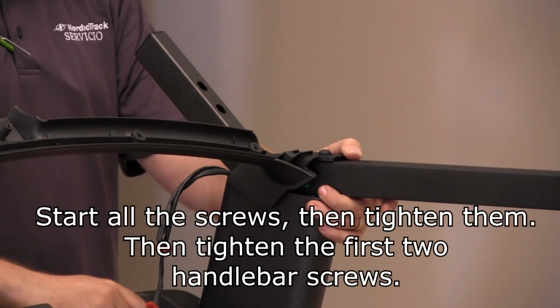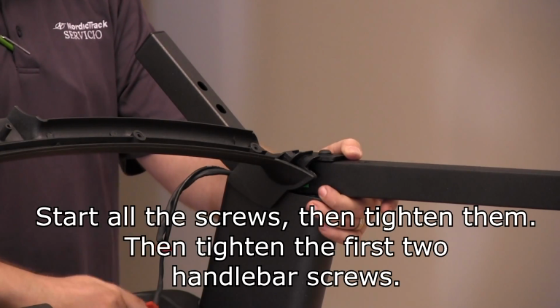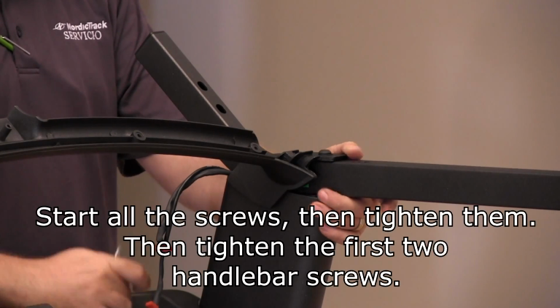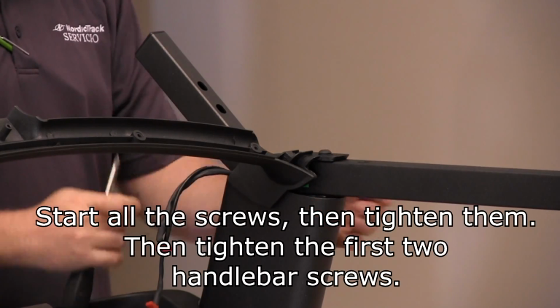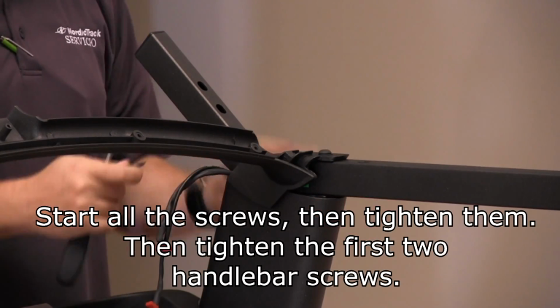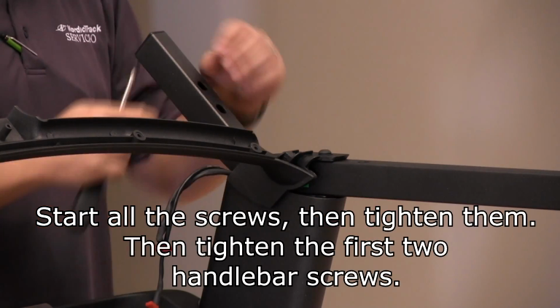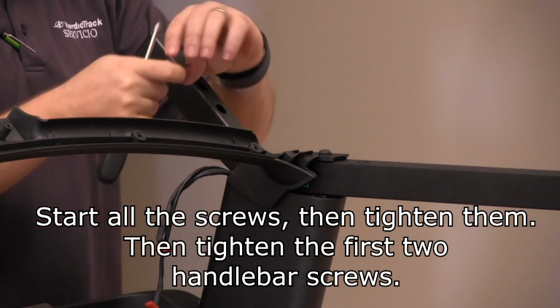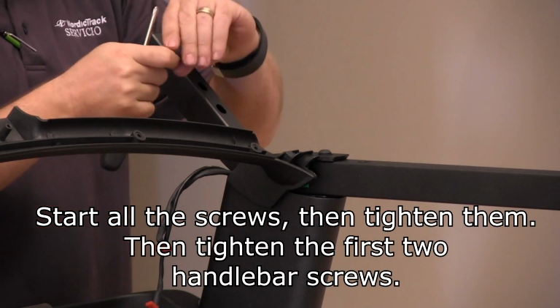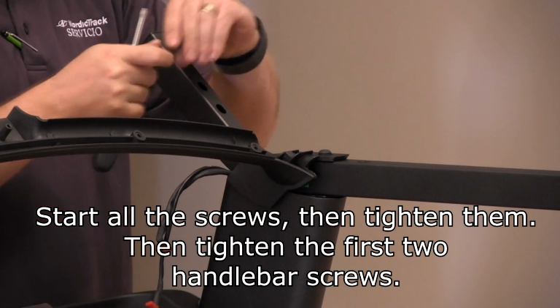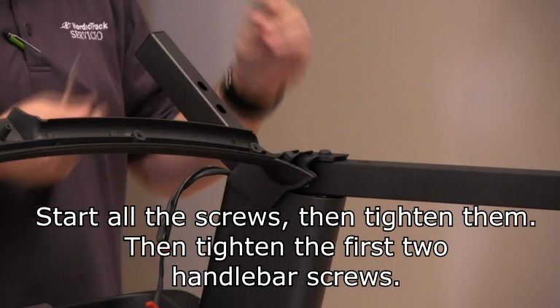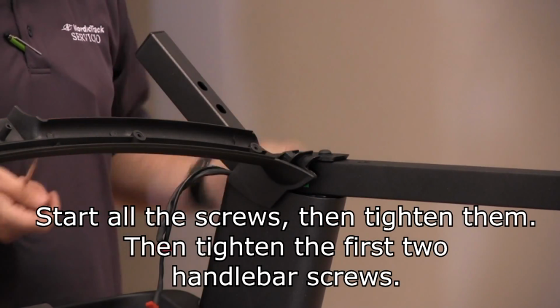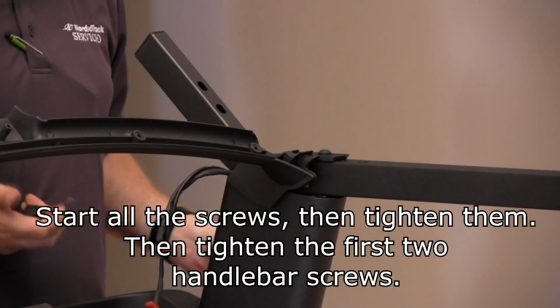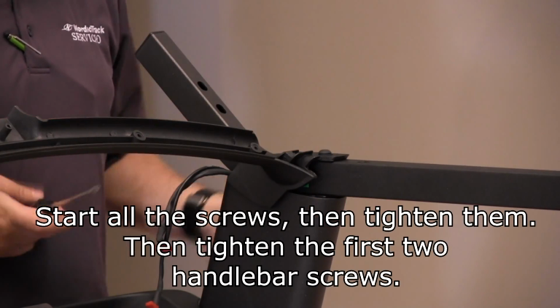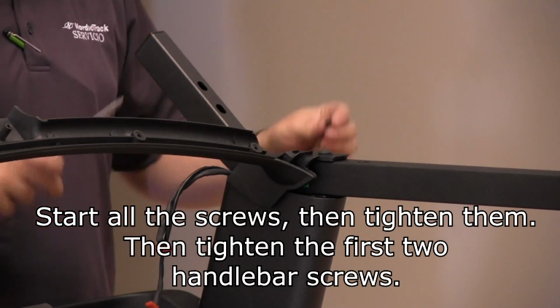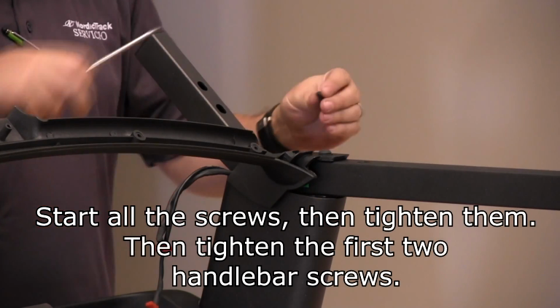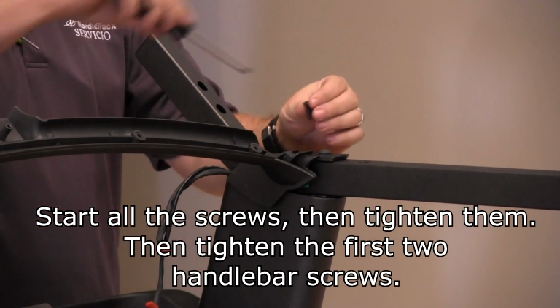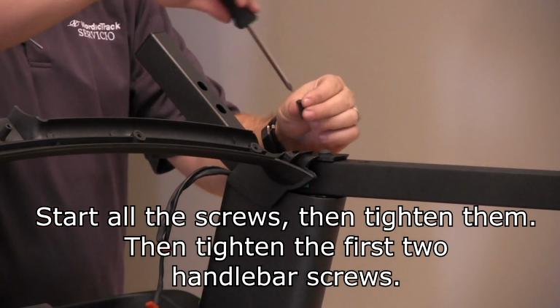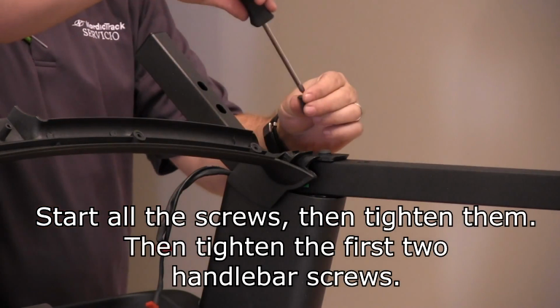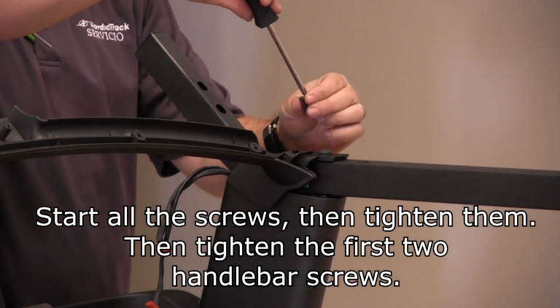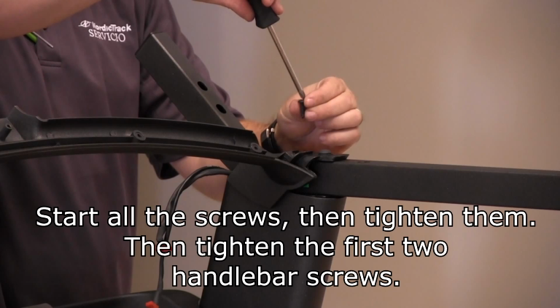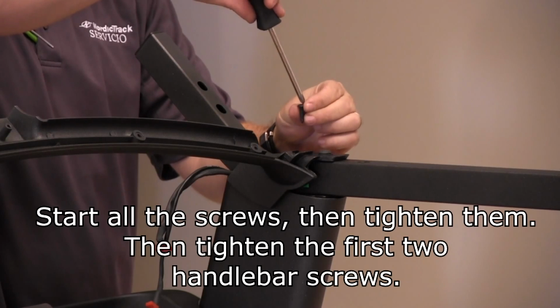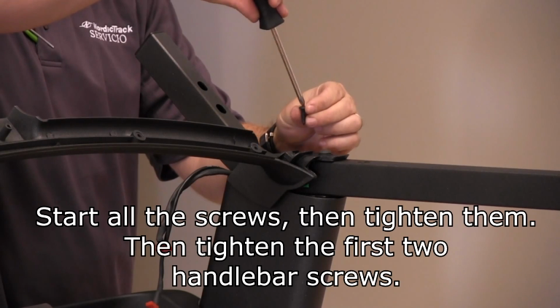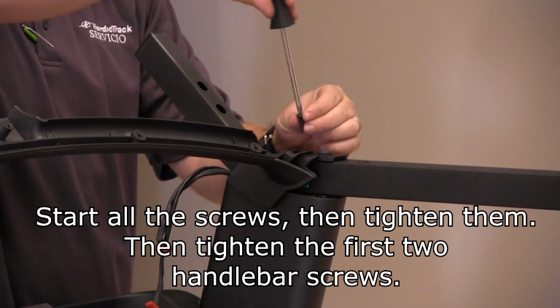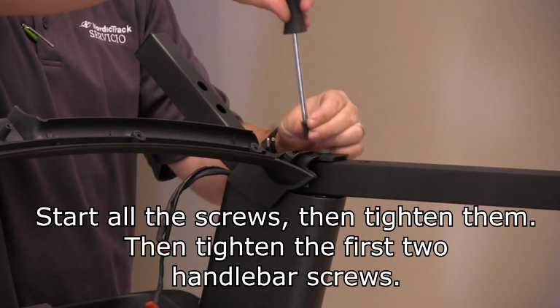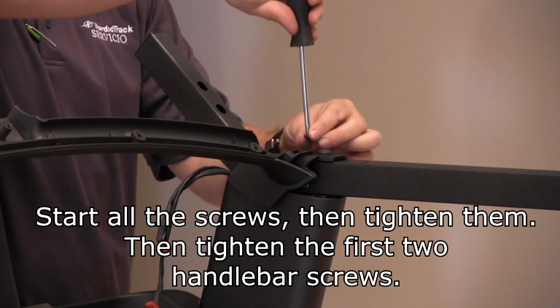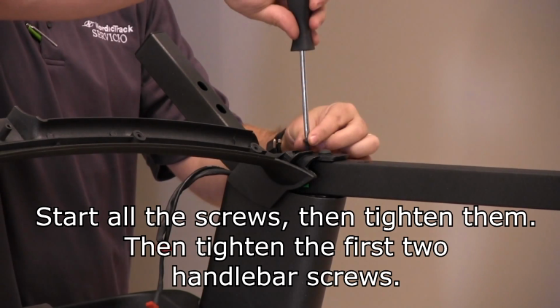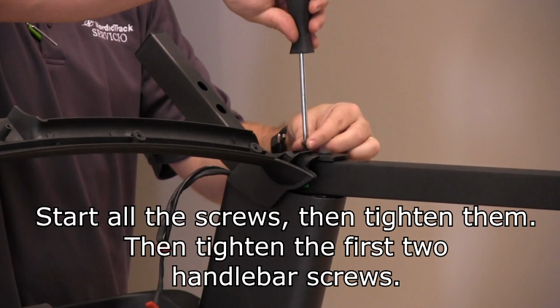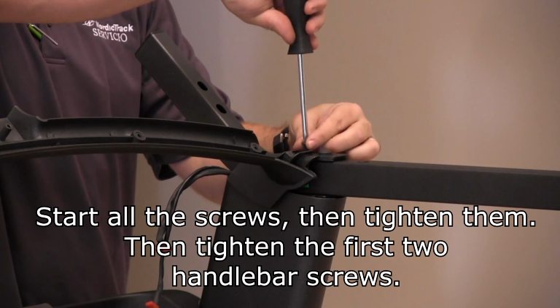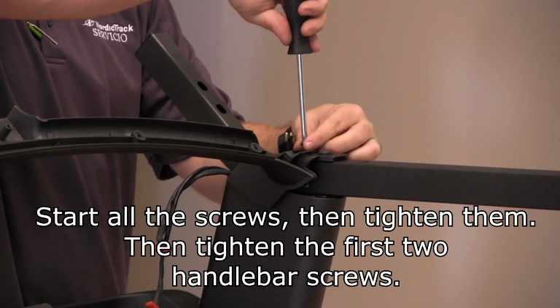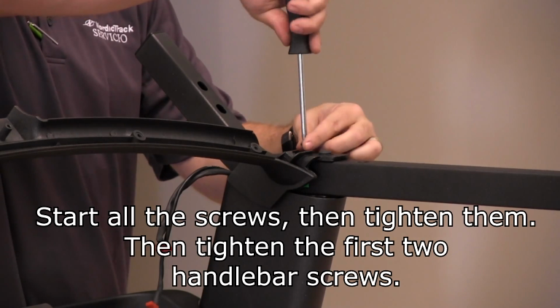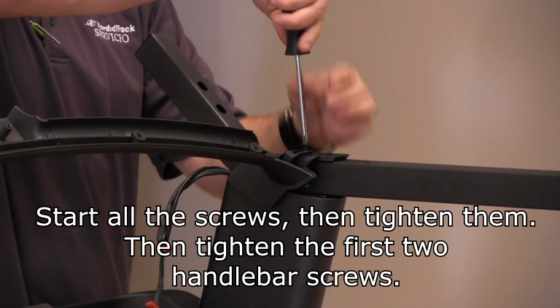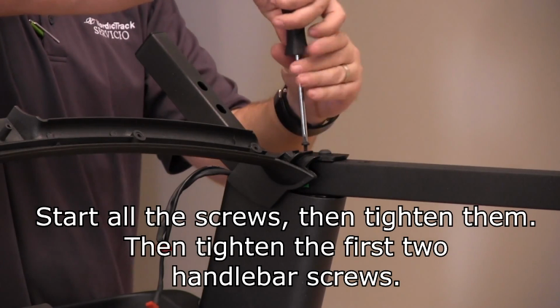Start all the screws then tighten them. Then tighten the first two handlebar screws.